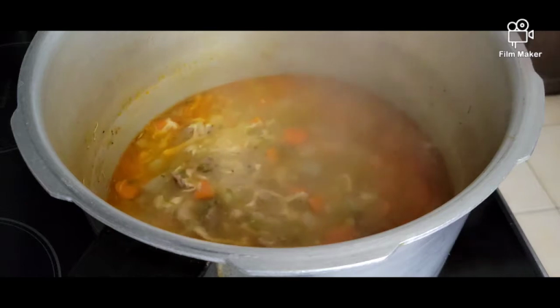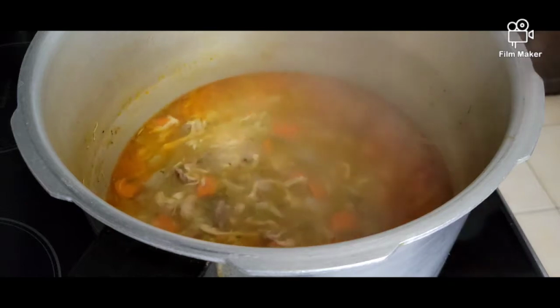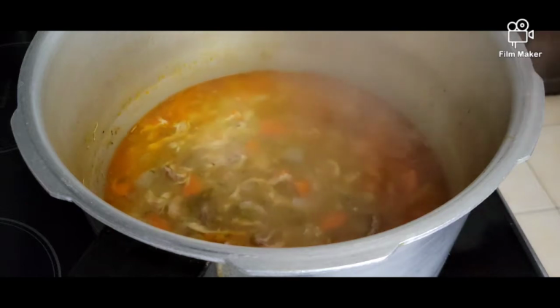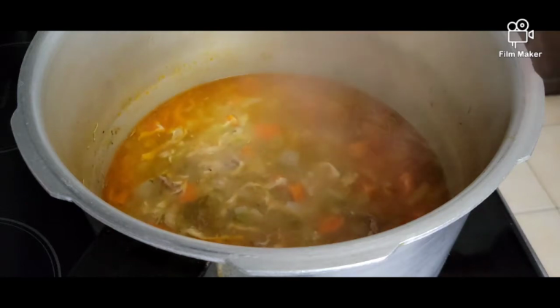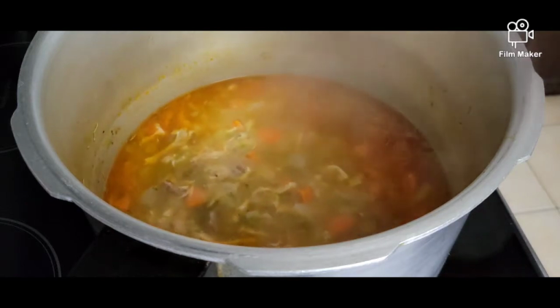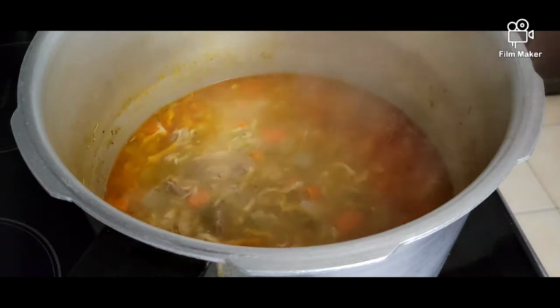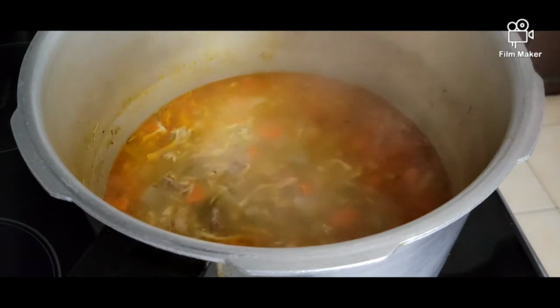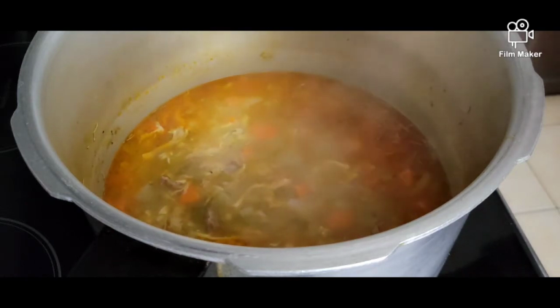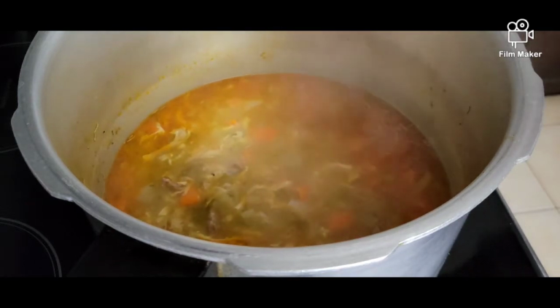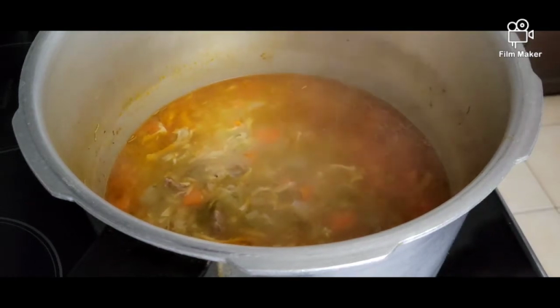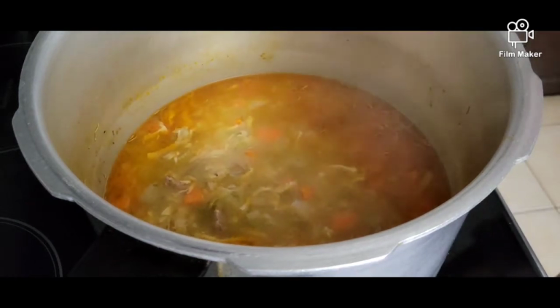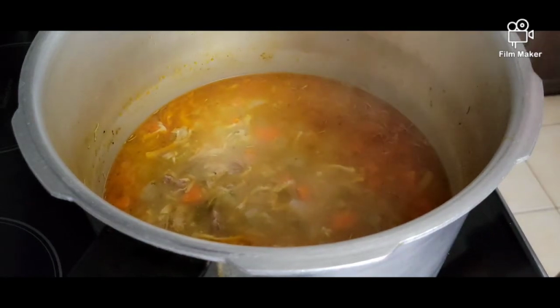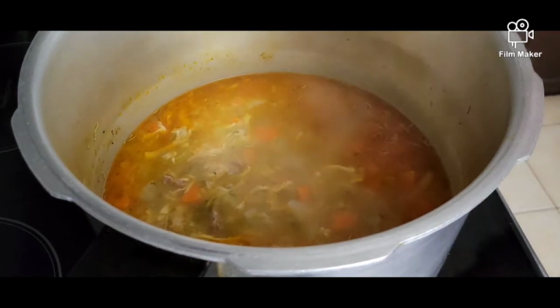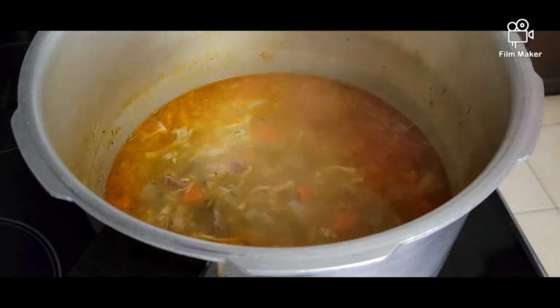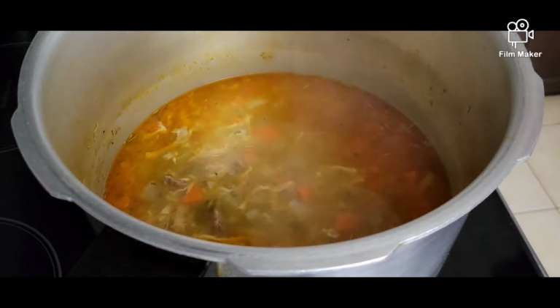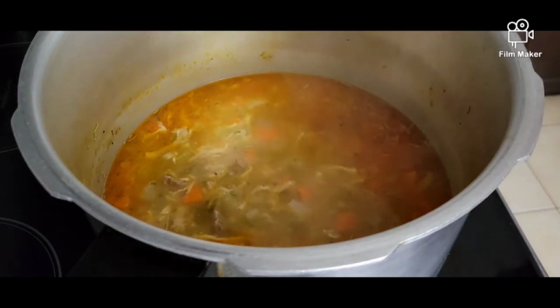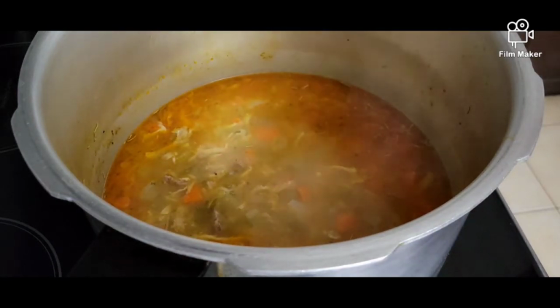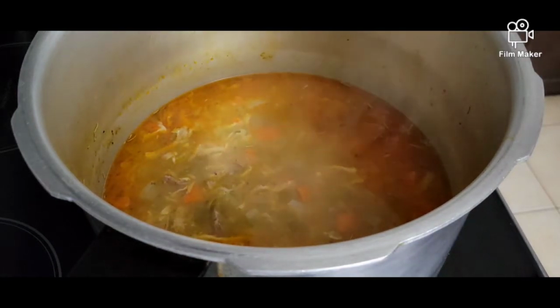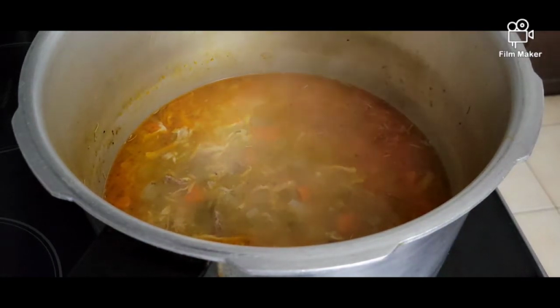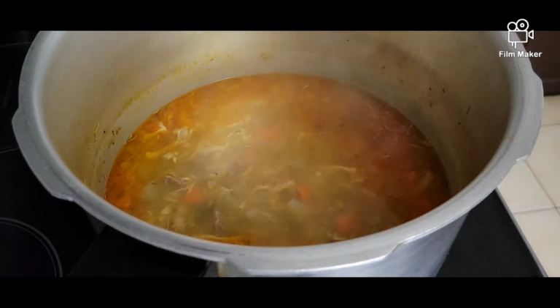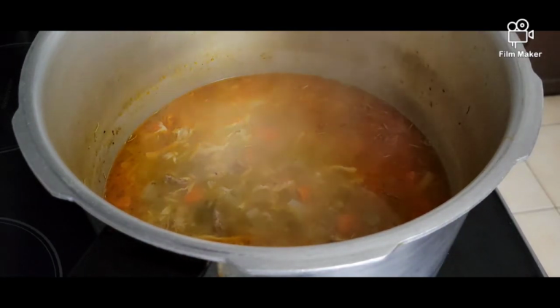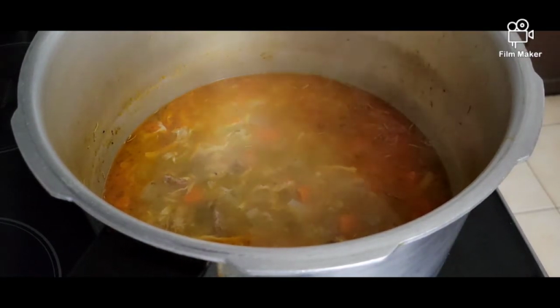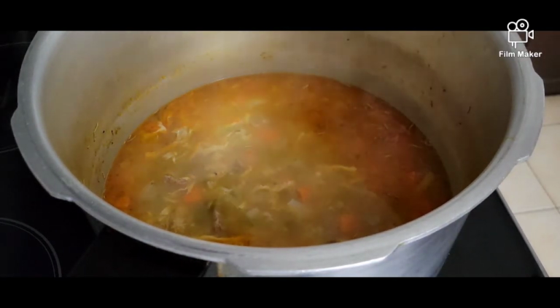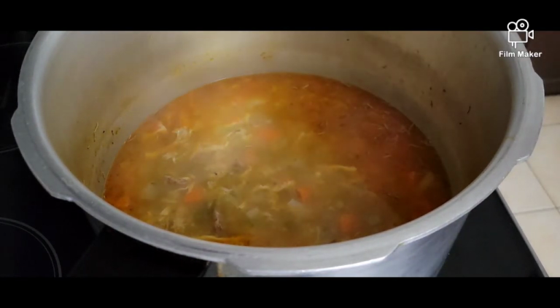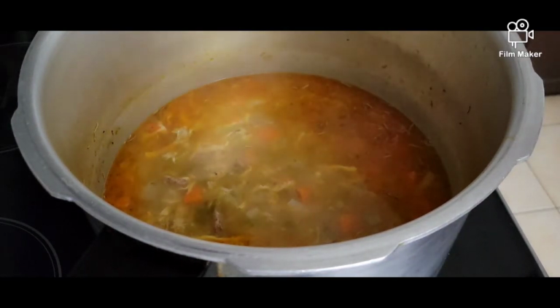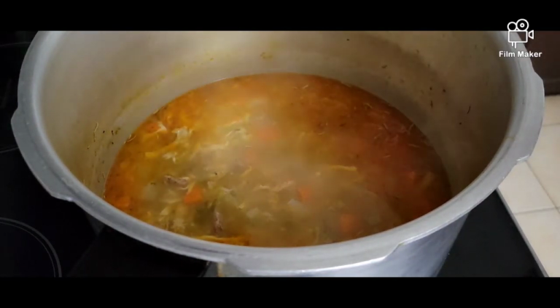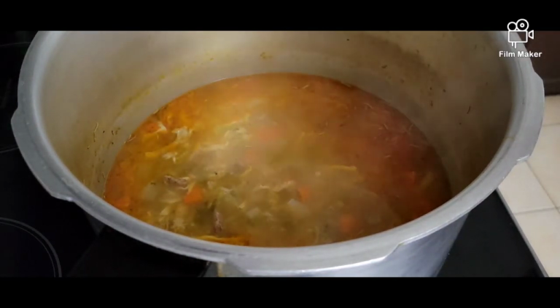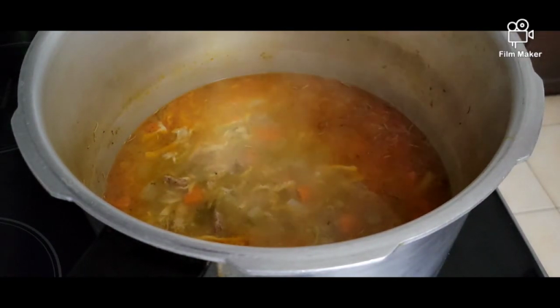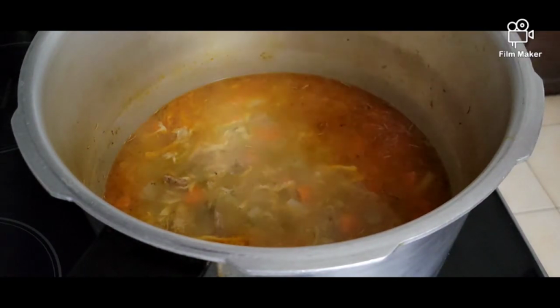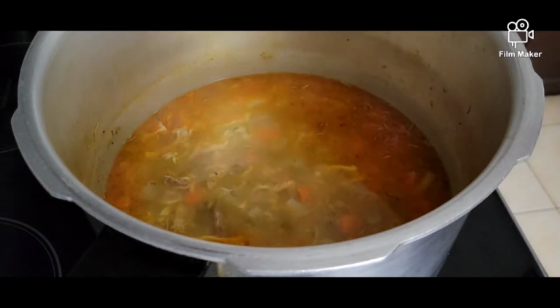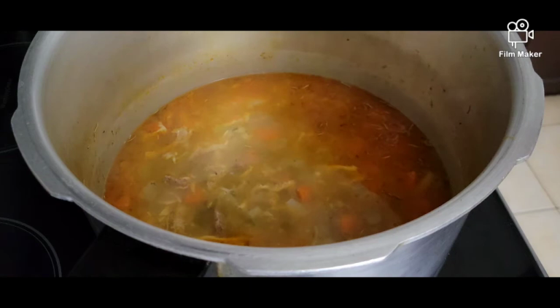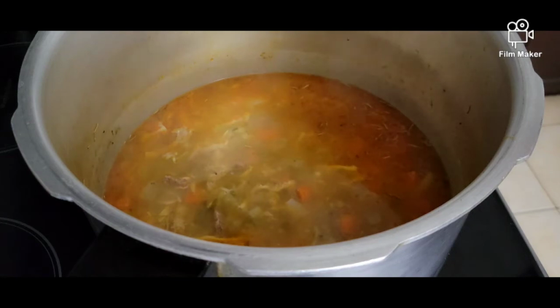And there you go guys, our soup is ready and nice and hot!